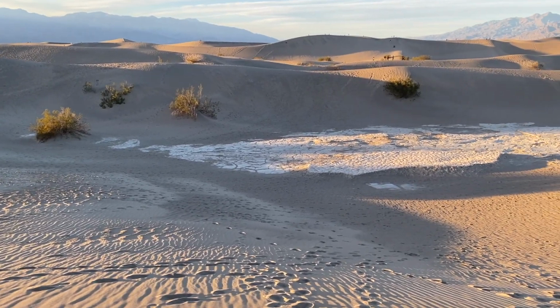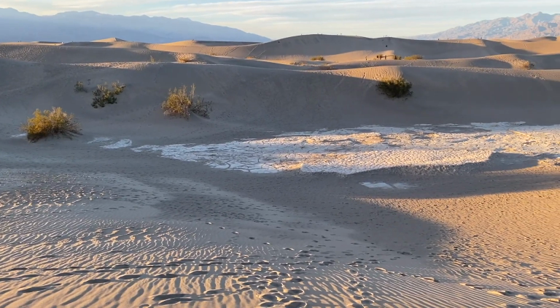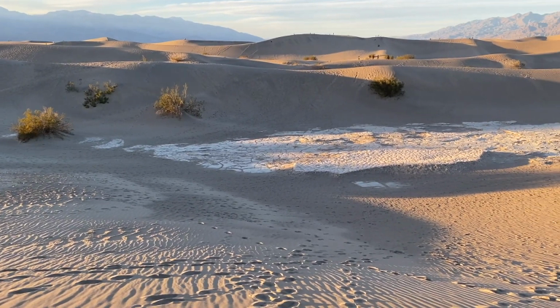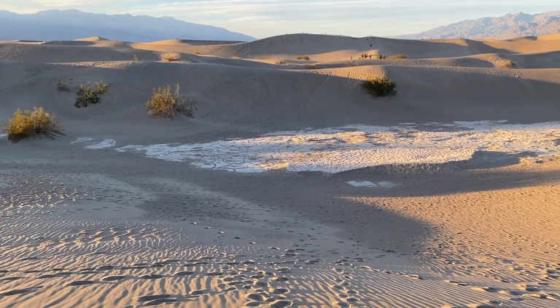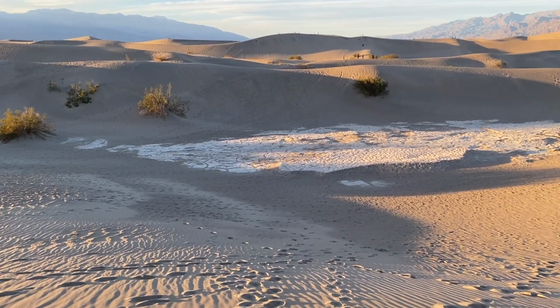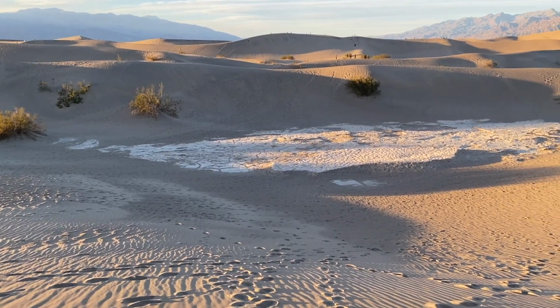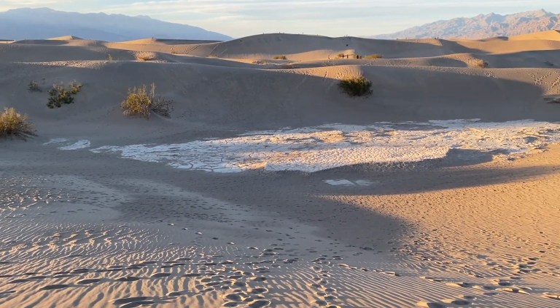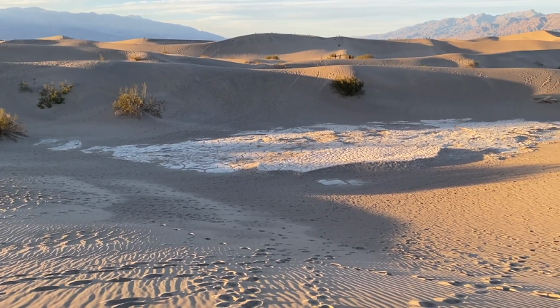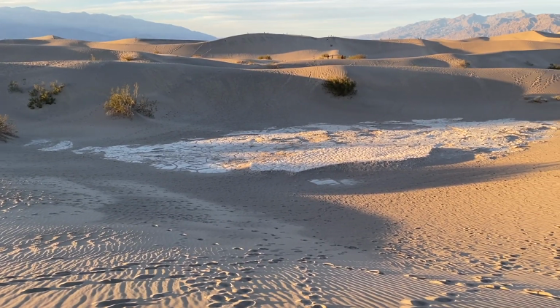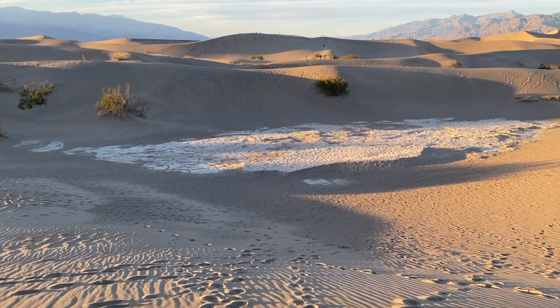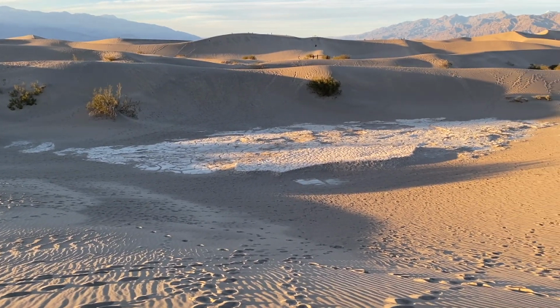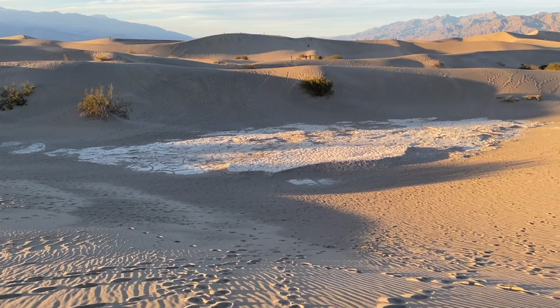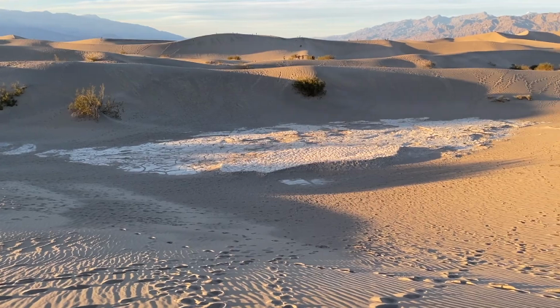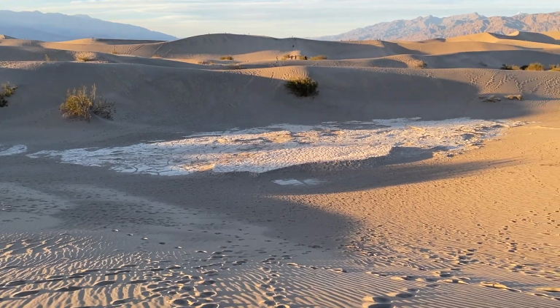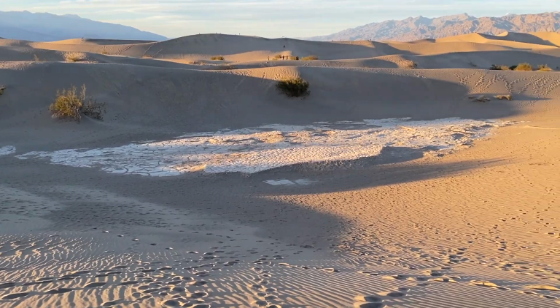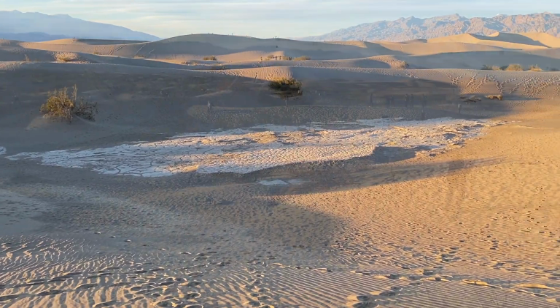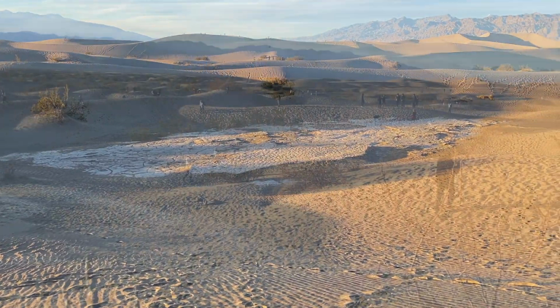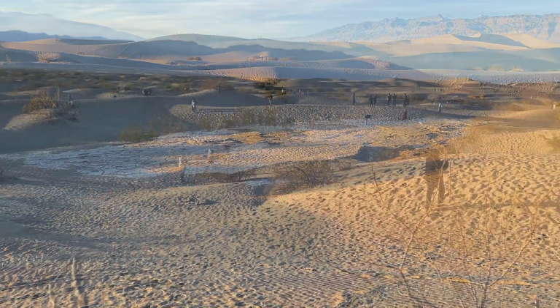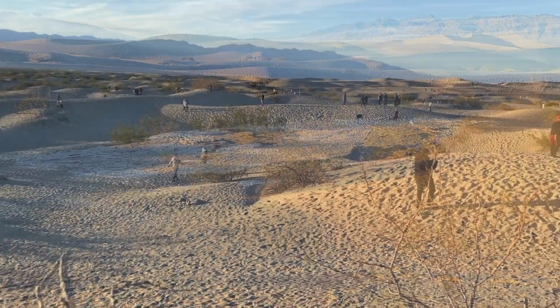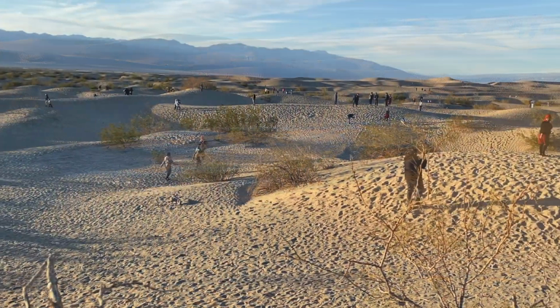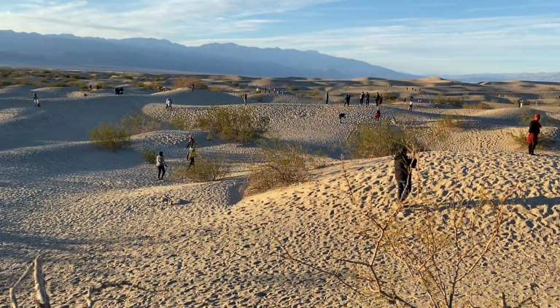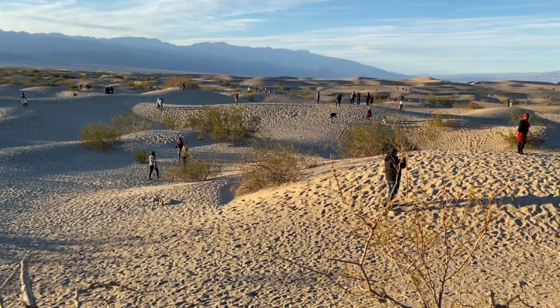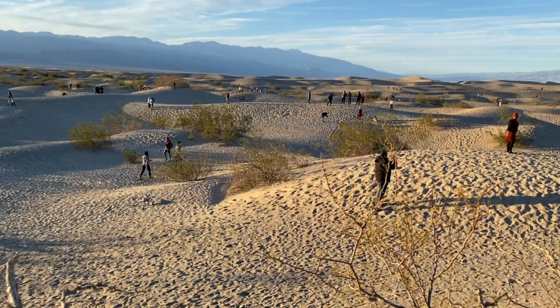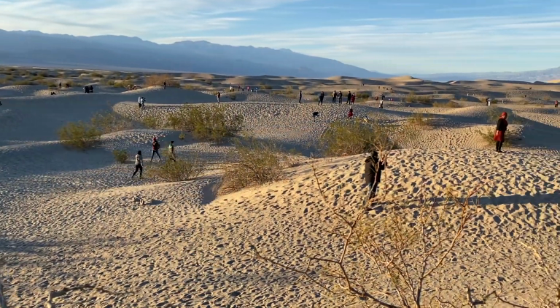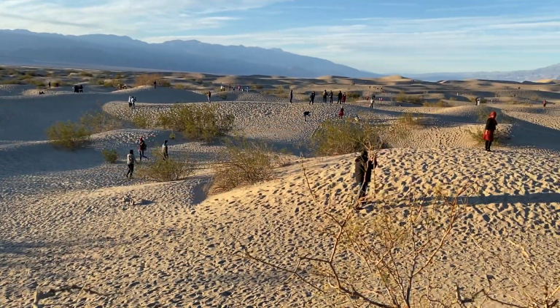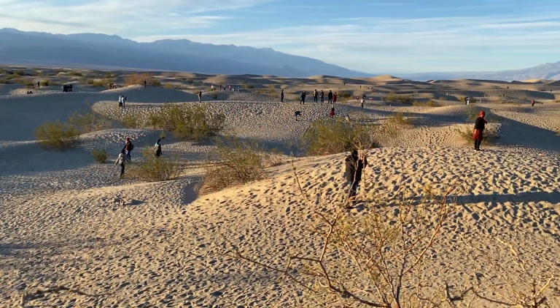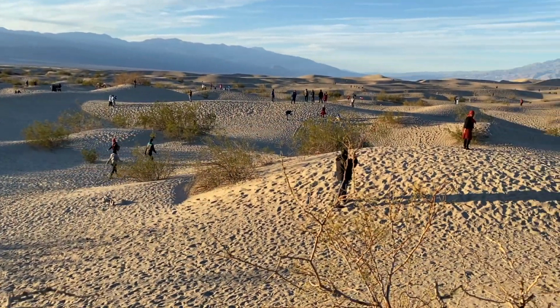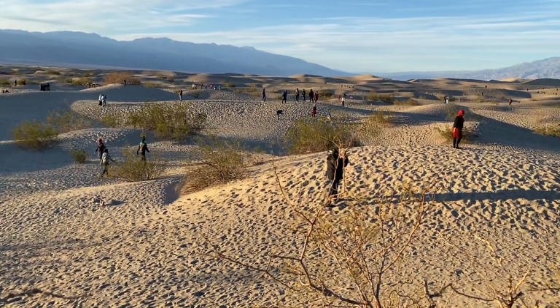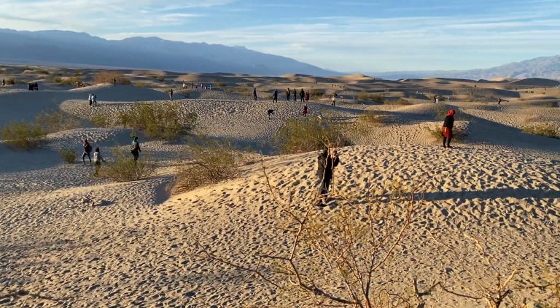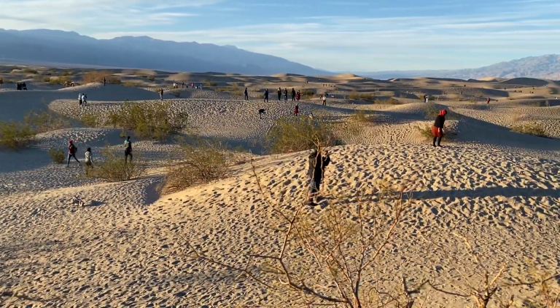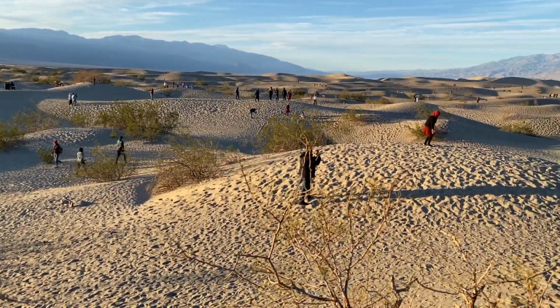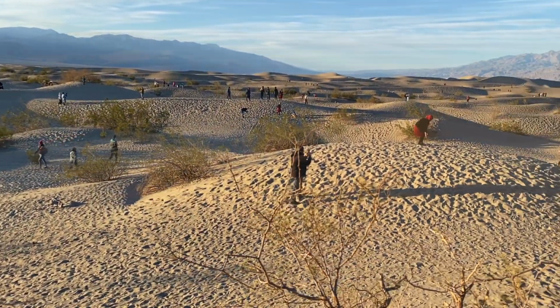The Mesquite Flat sand dunes are a must-see and extremely popular during sunset.